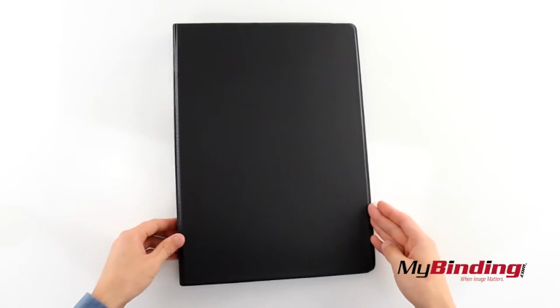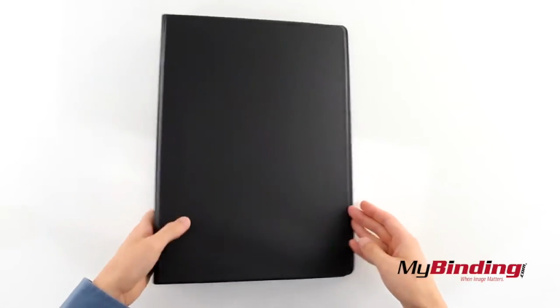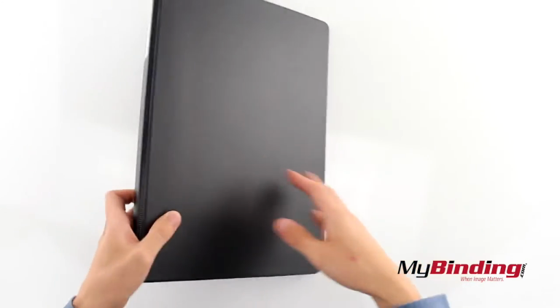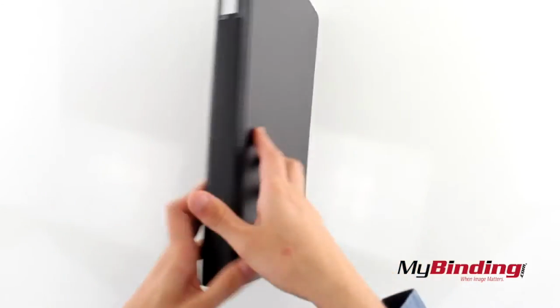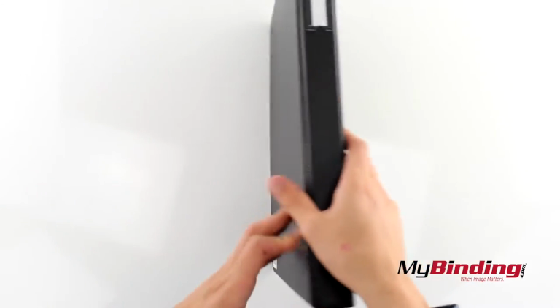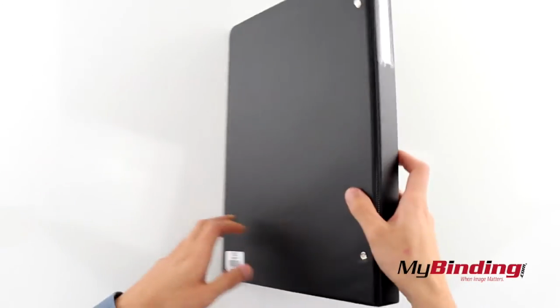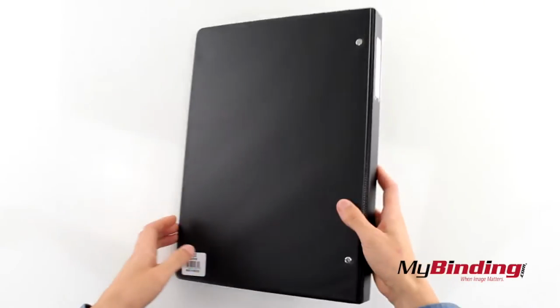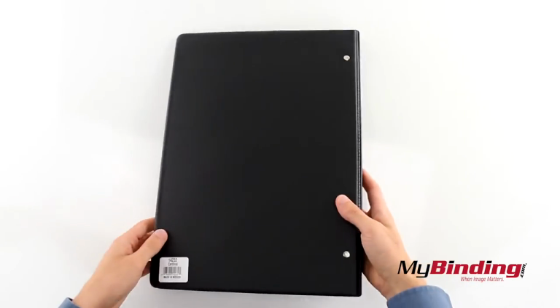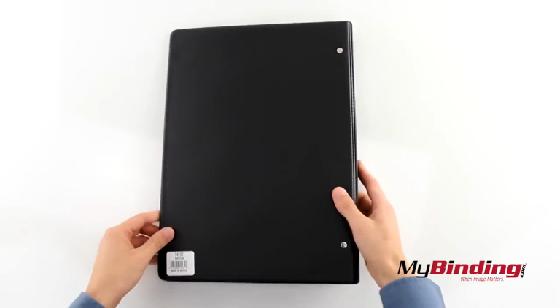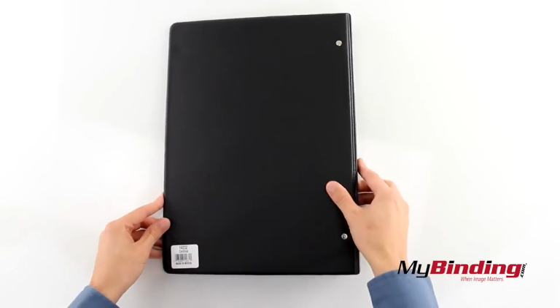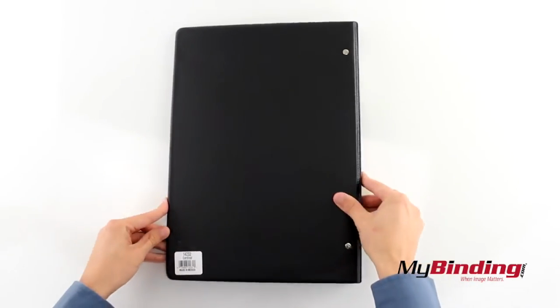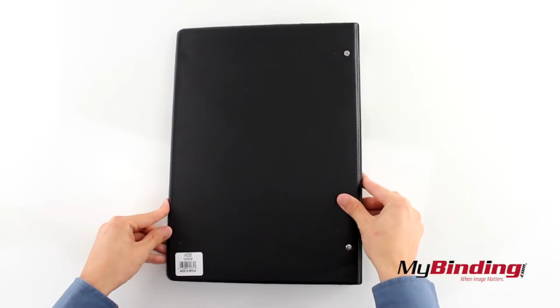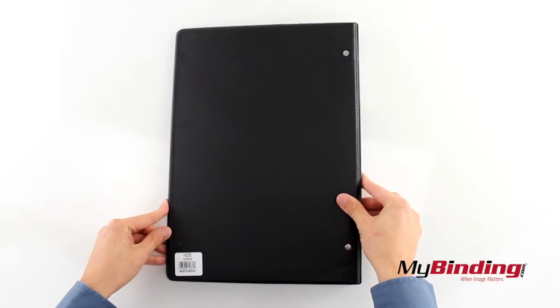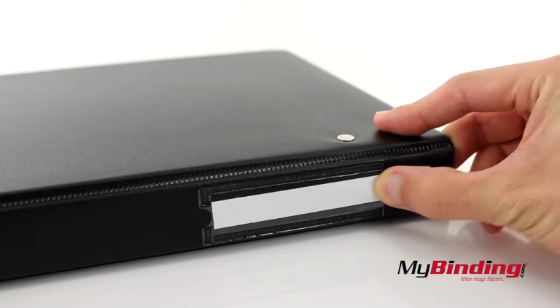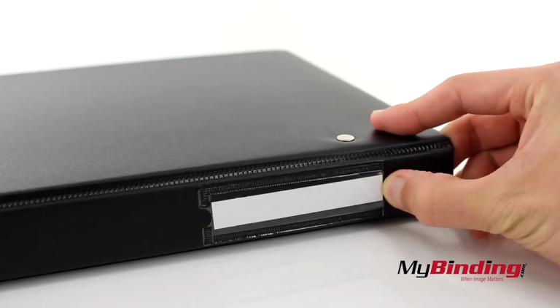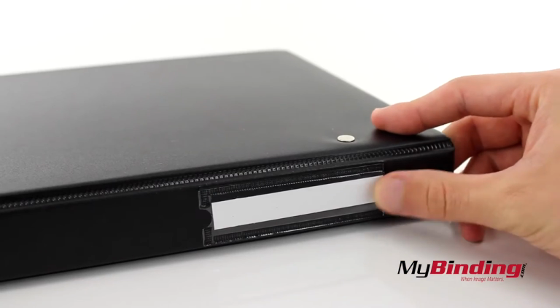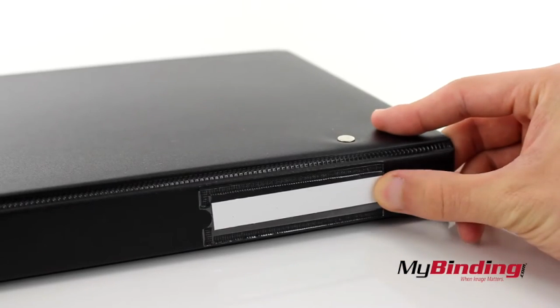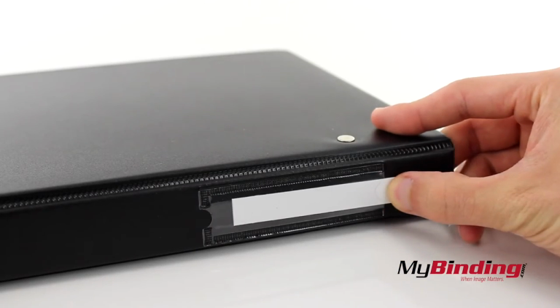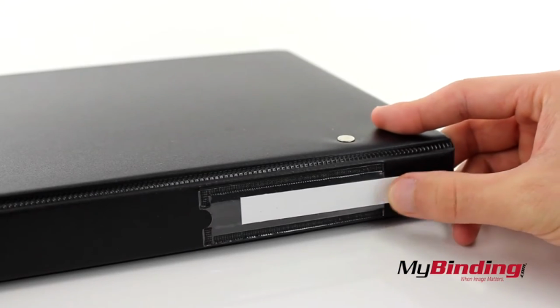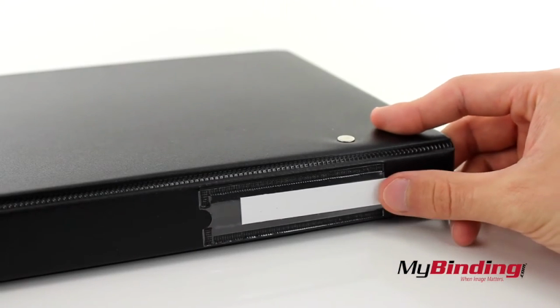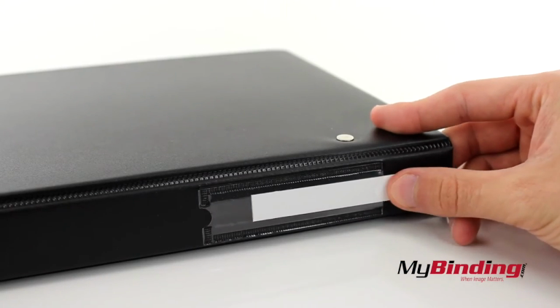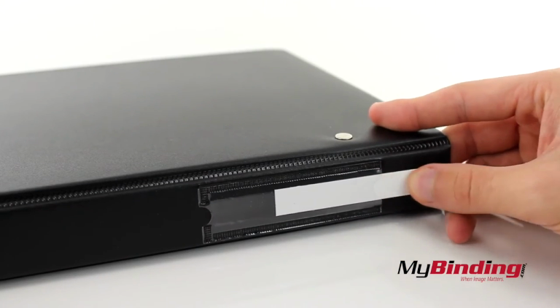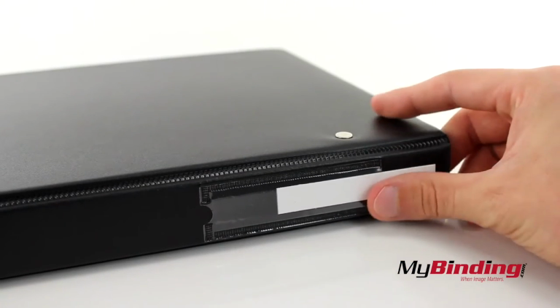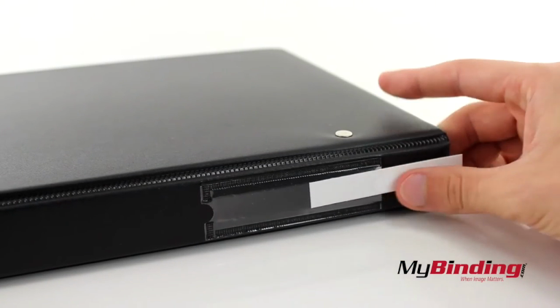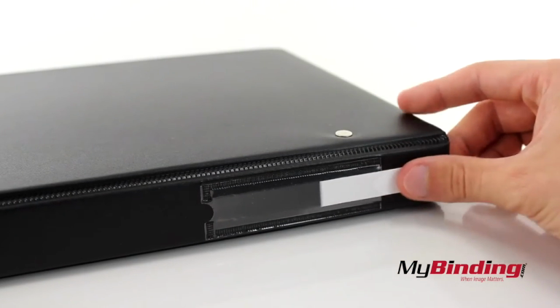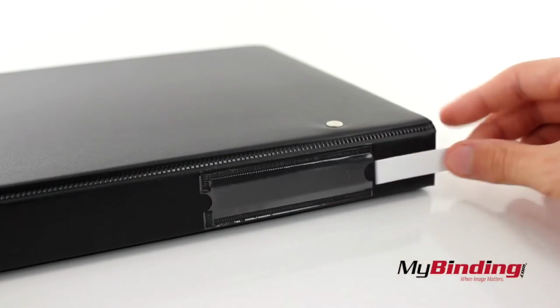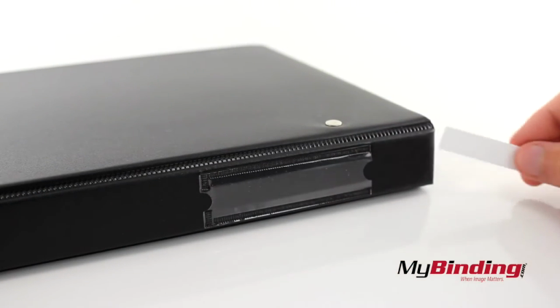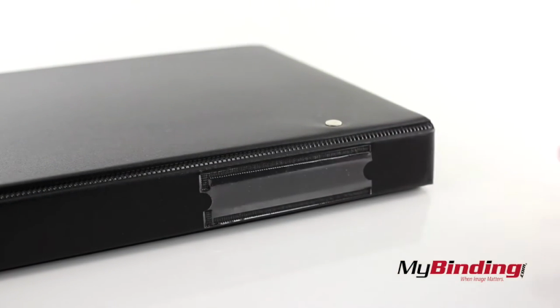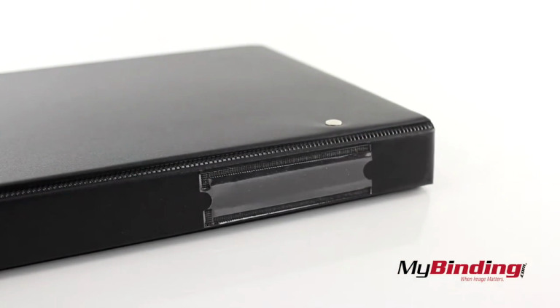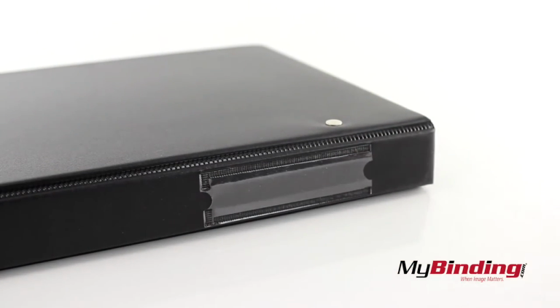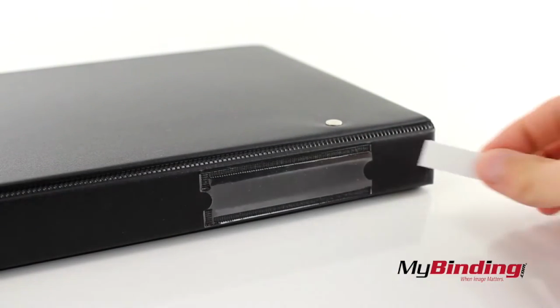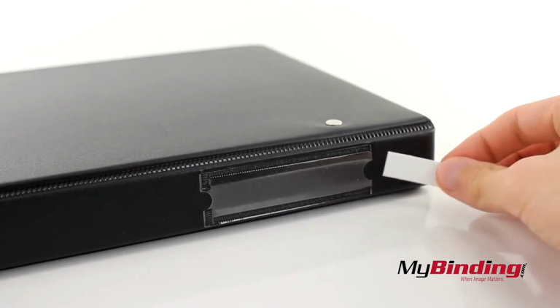Quick look at the case, and on the side is a label holder. Pull it out, label how you like, or print one of your own.